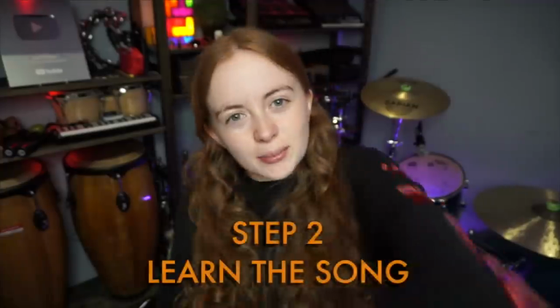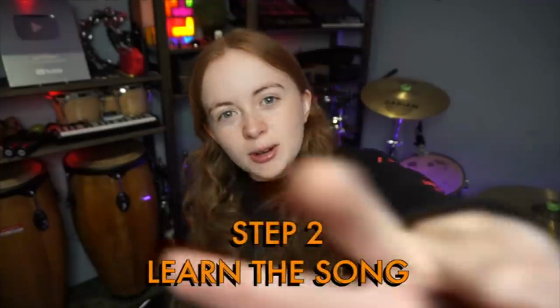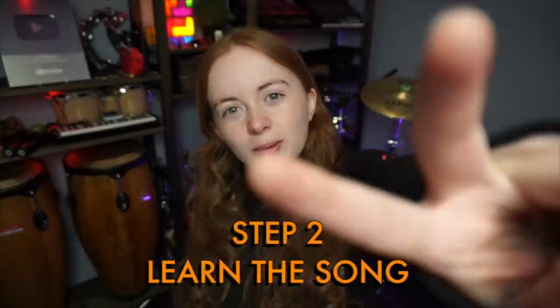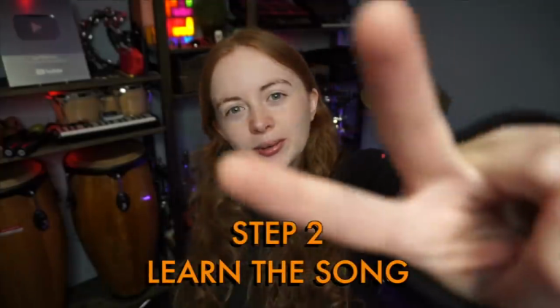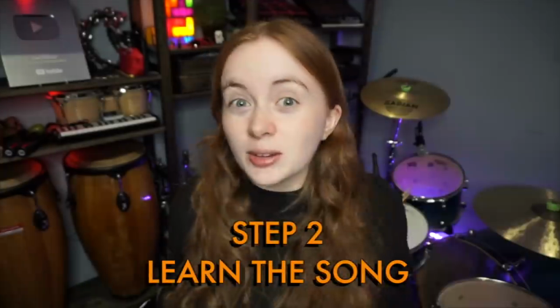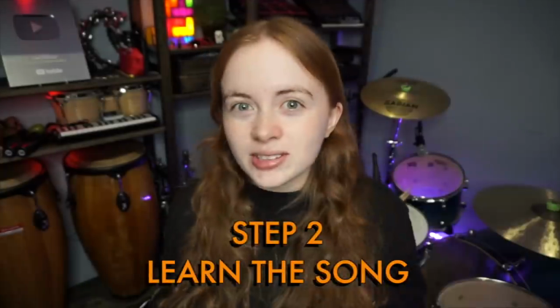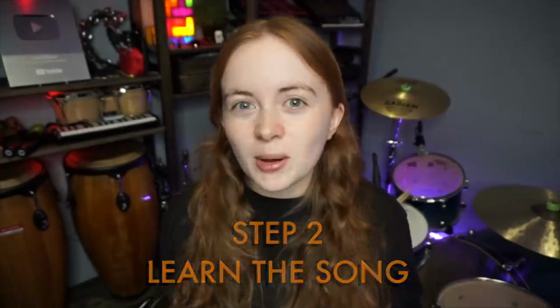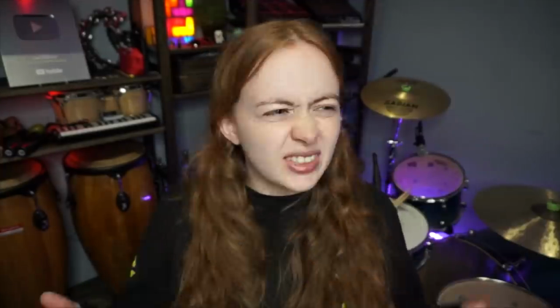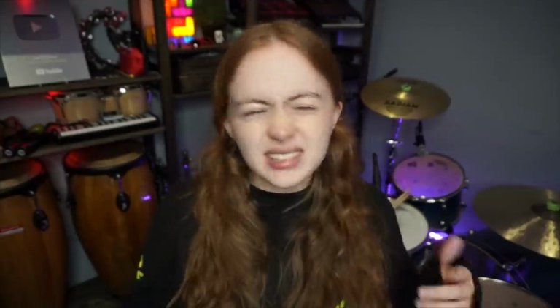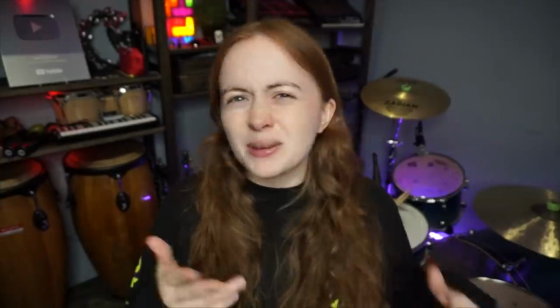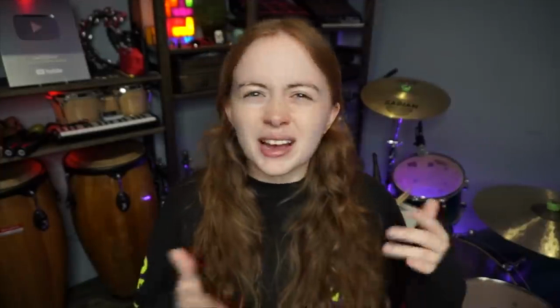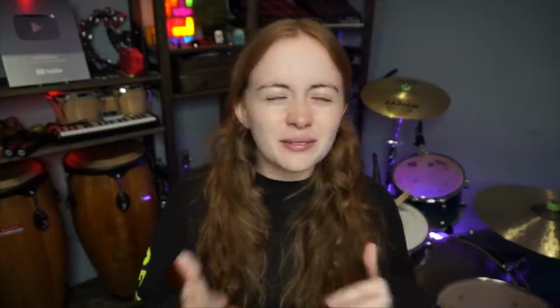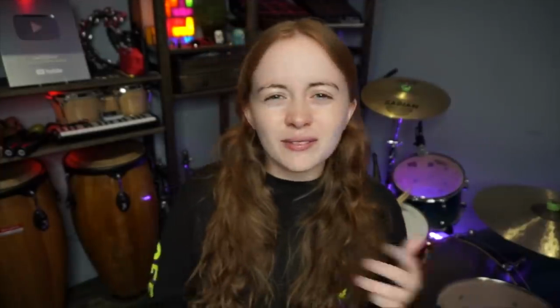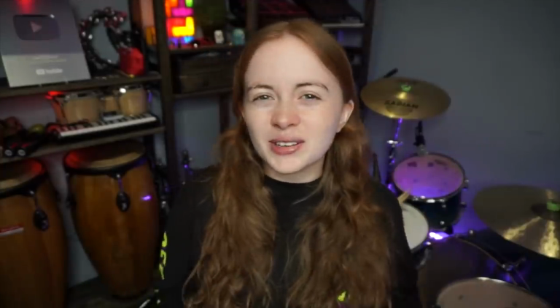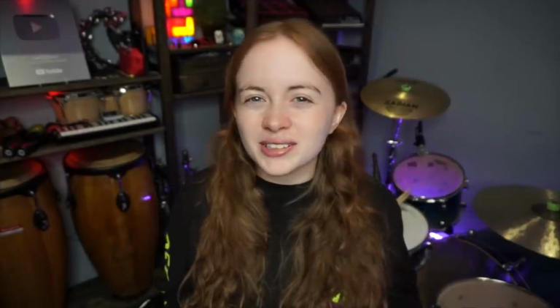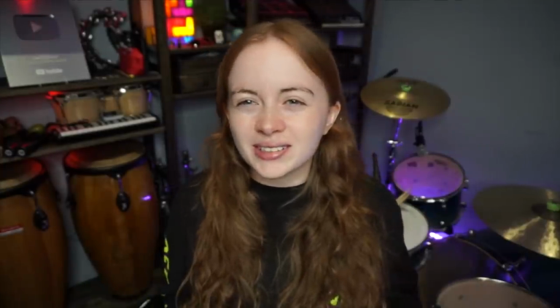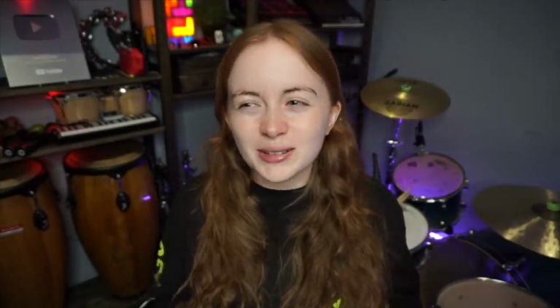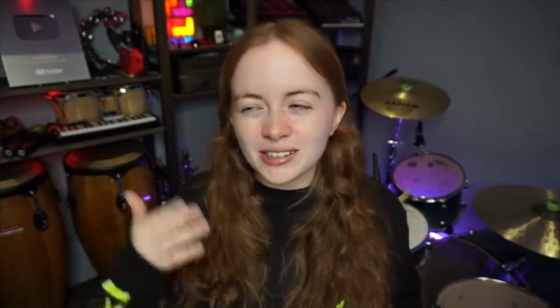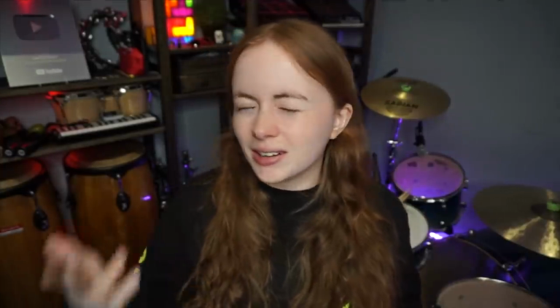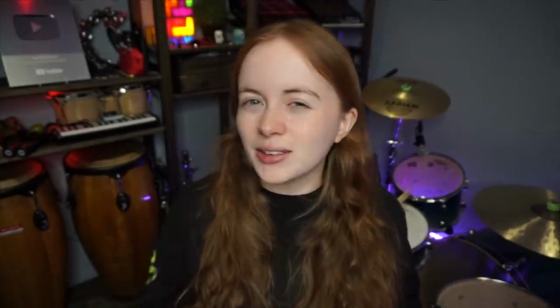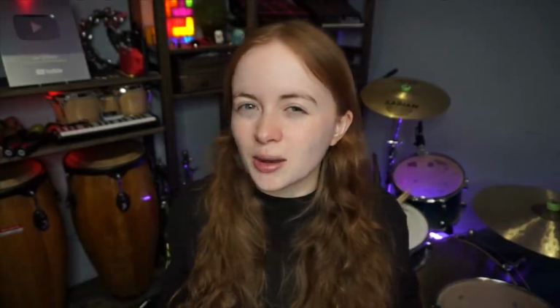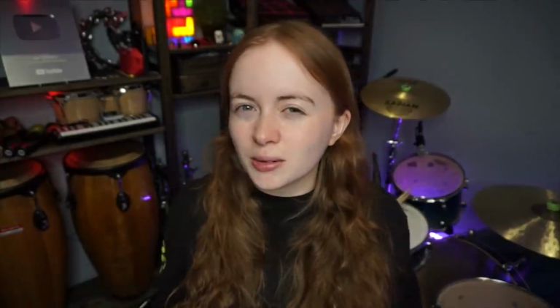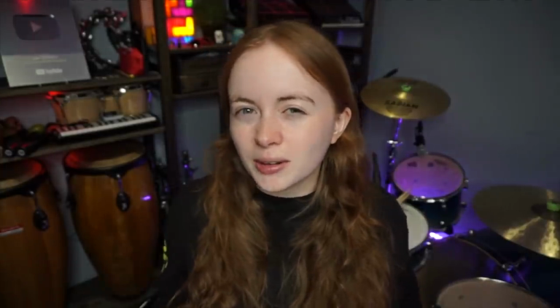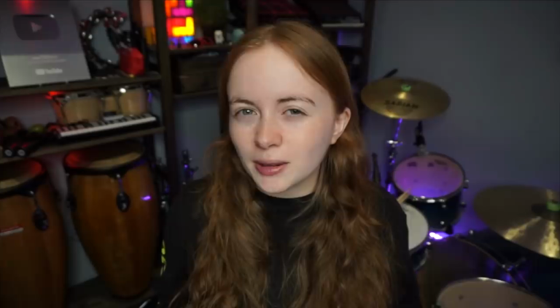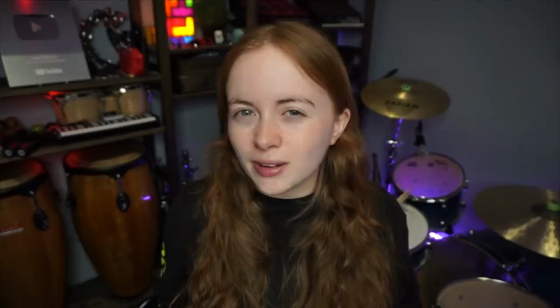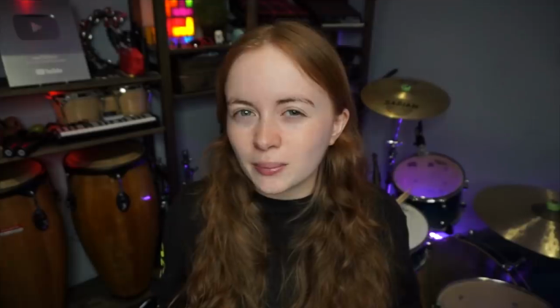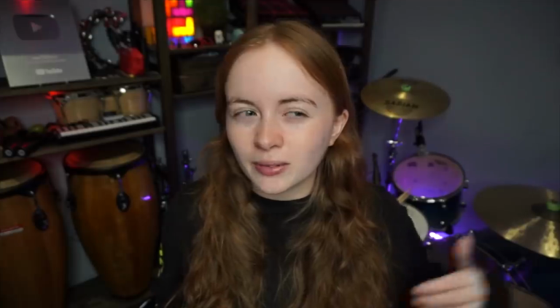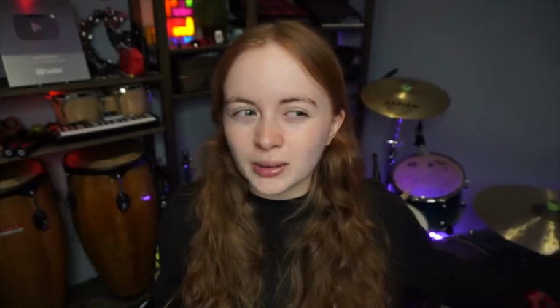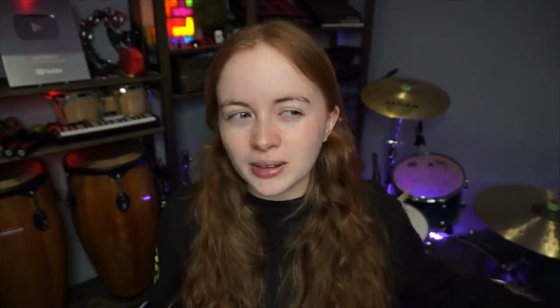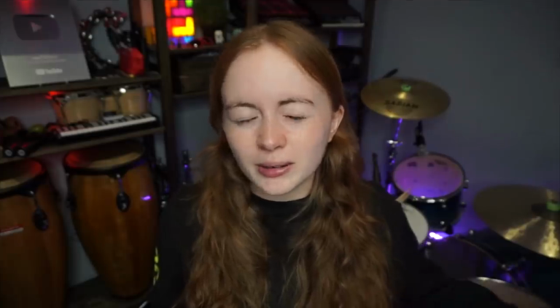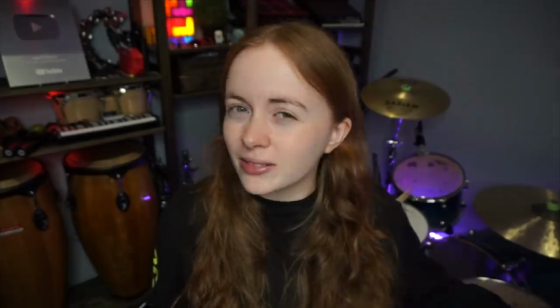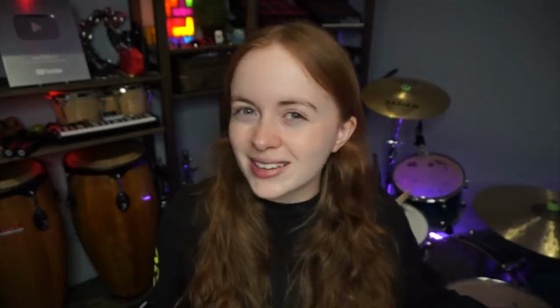Step two: learn the song. This step is kind of obvious. You need to learn the song you're going to cover before you can cover it.